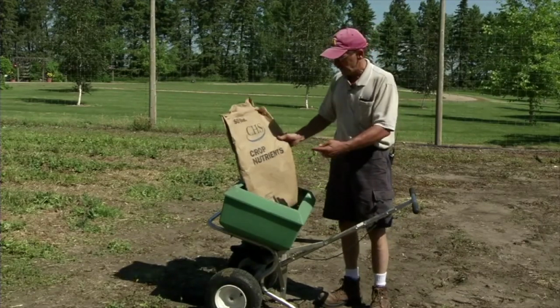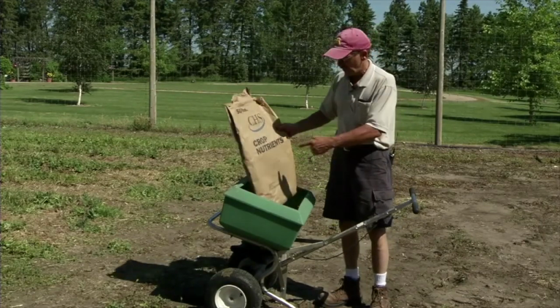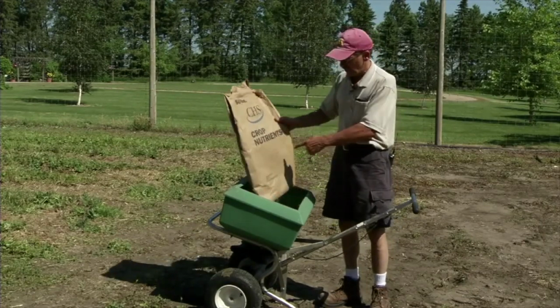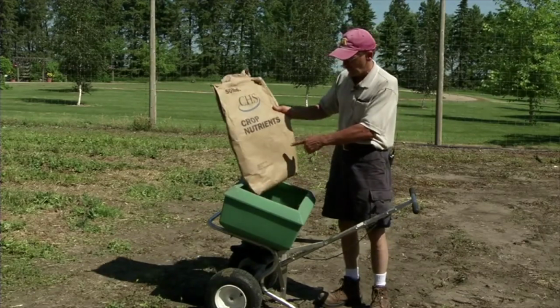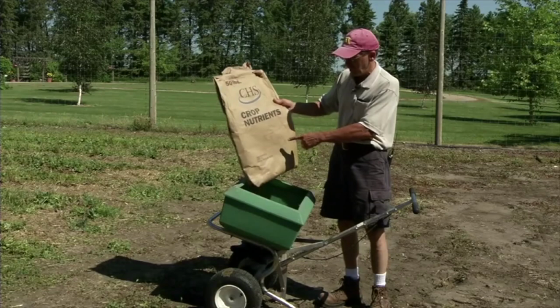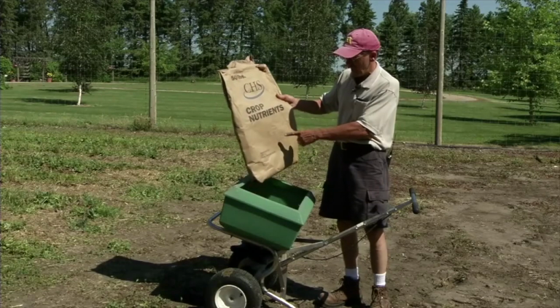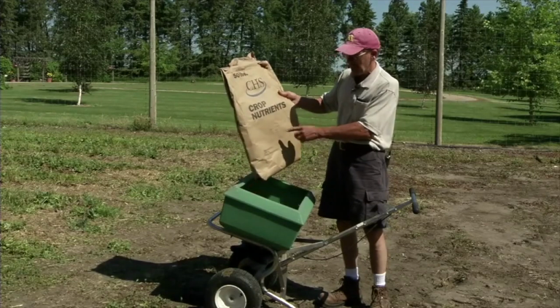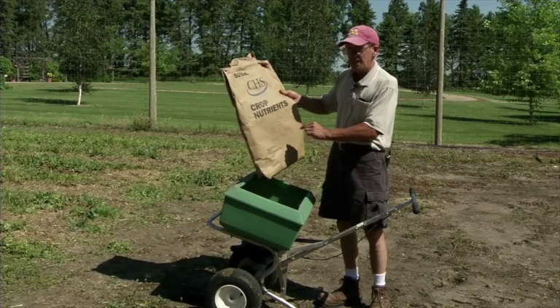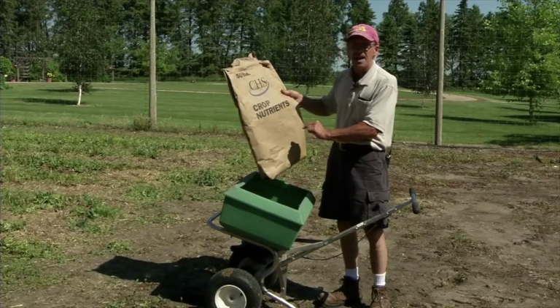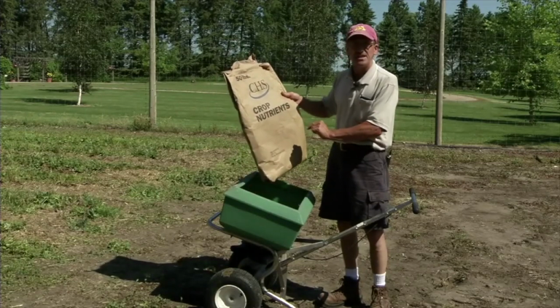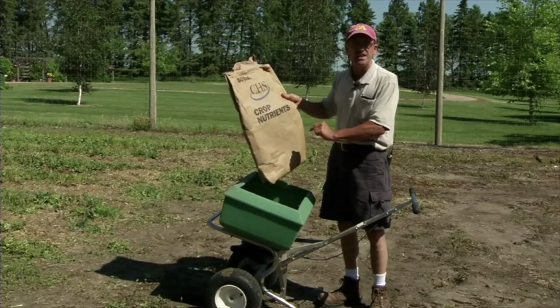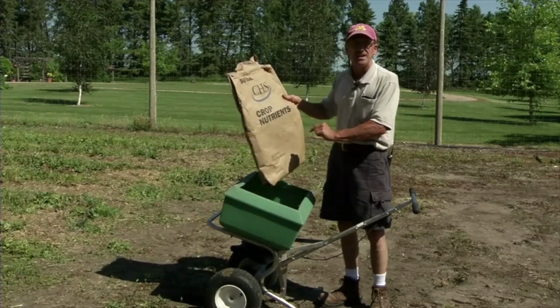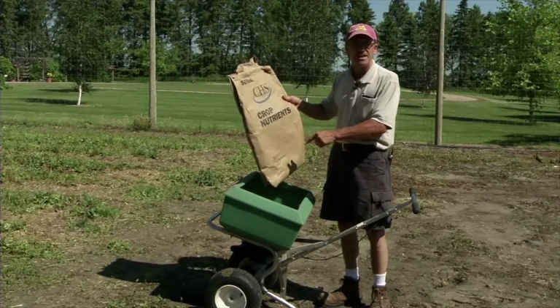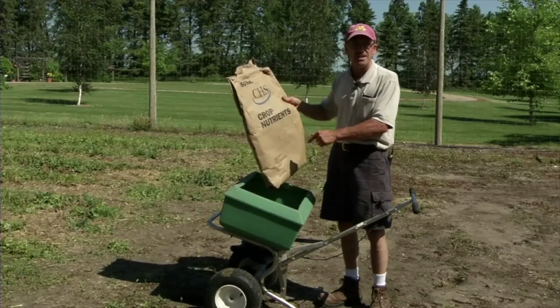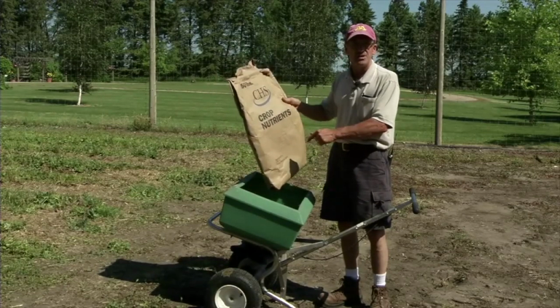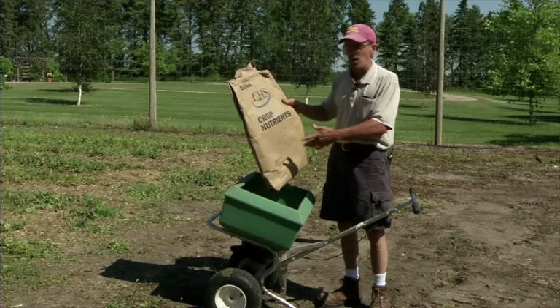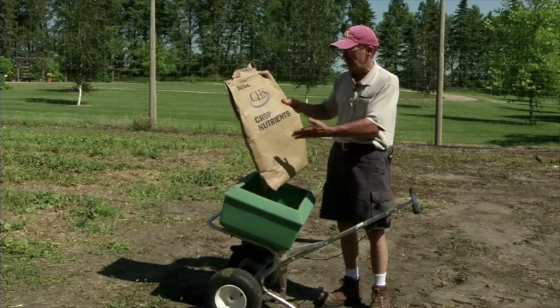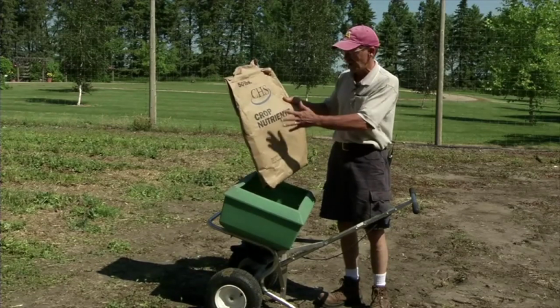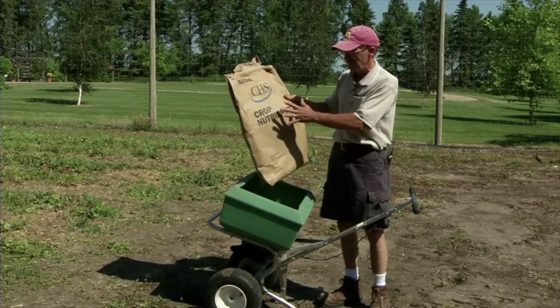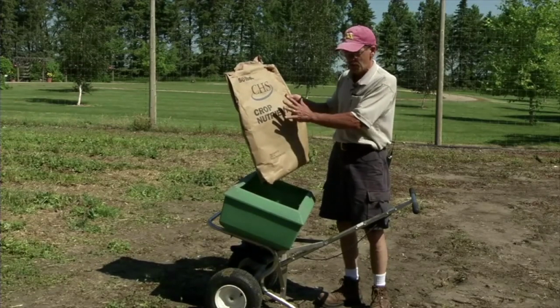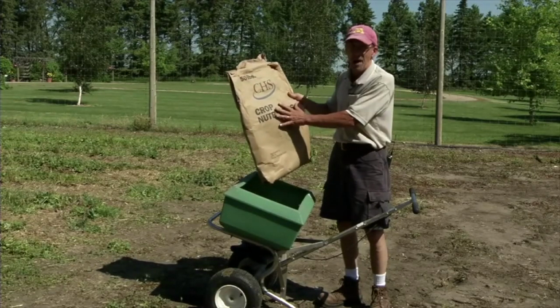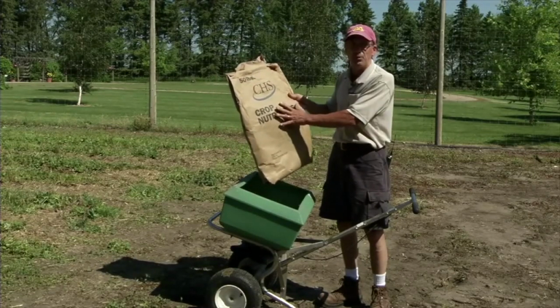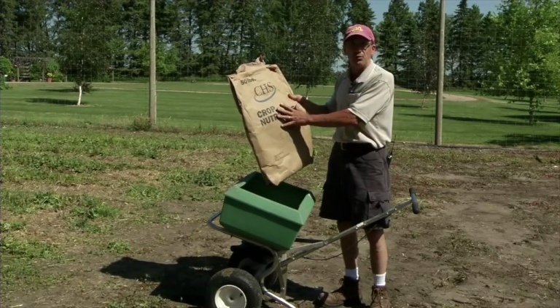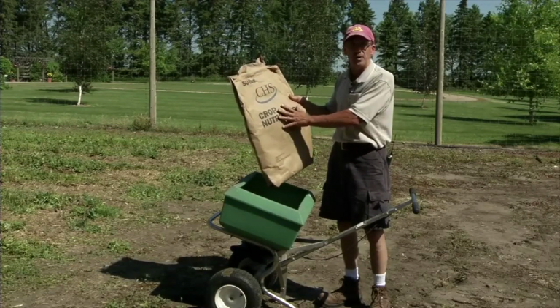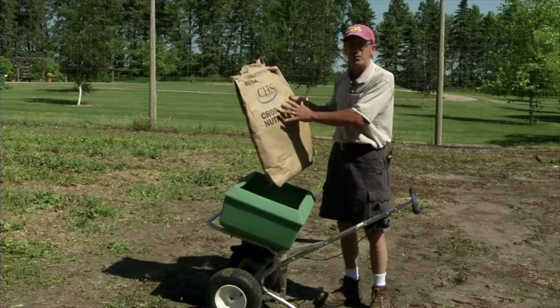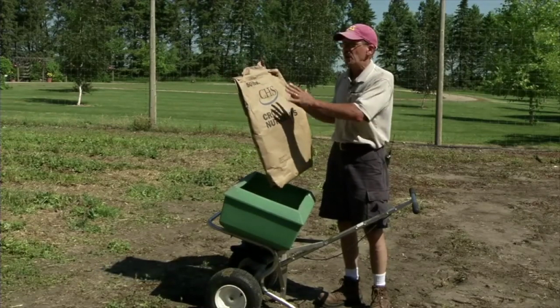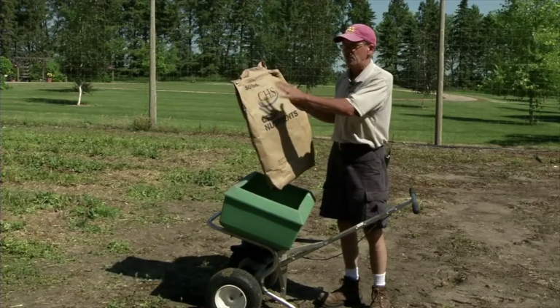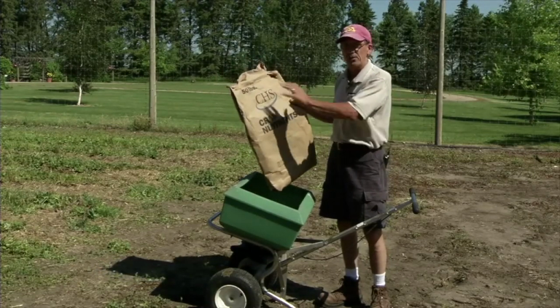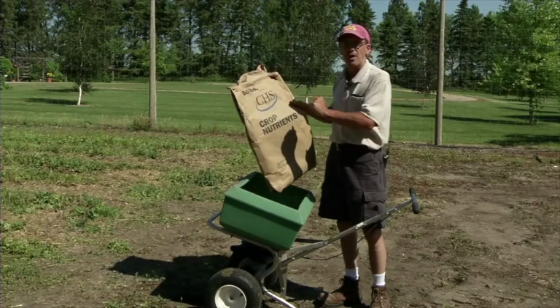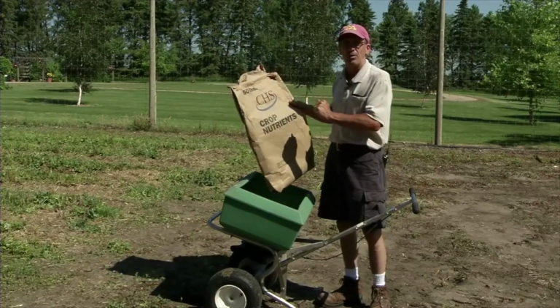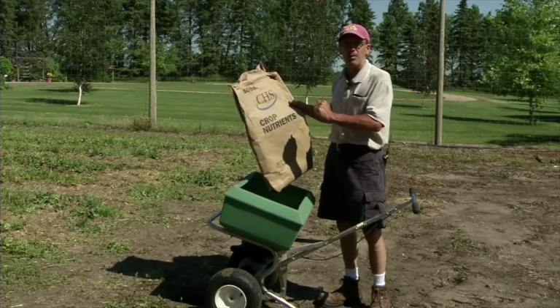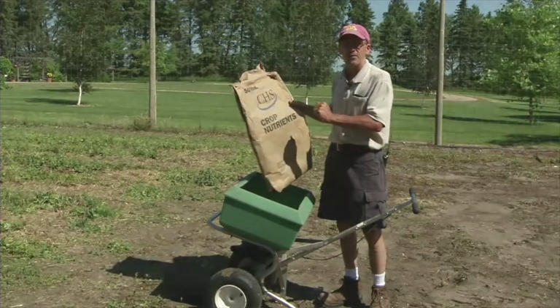So we're applying 19-19-20 of crop nutrients to our strawberry patch.